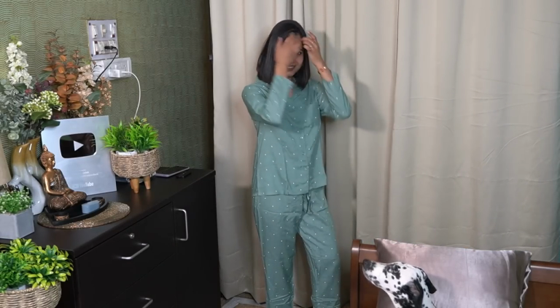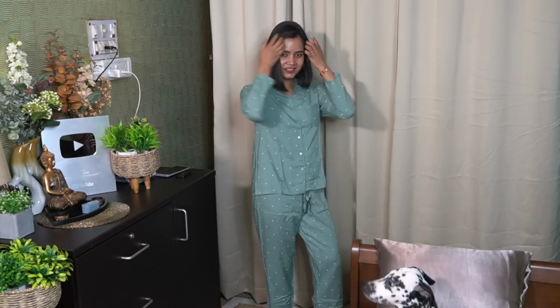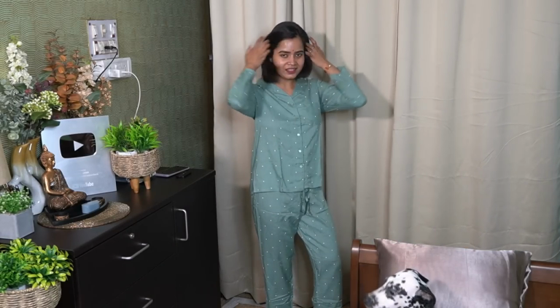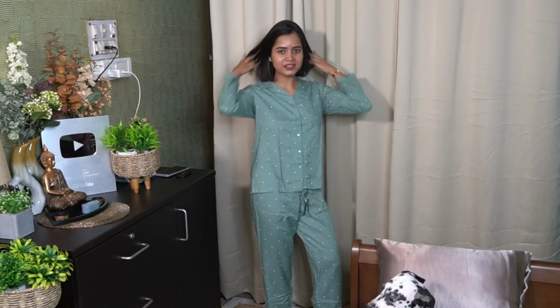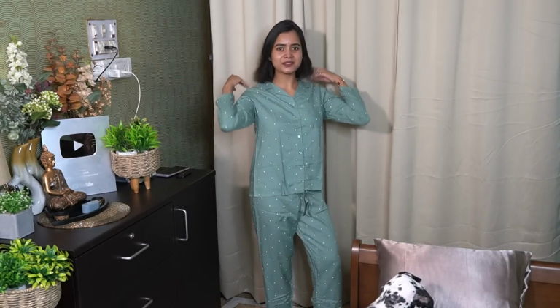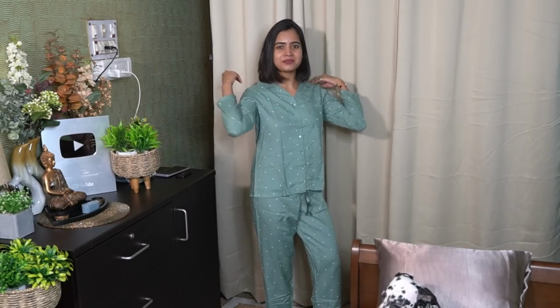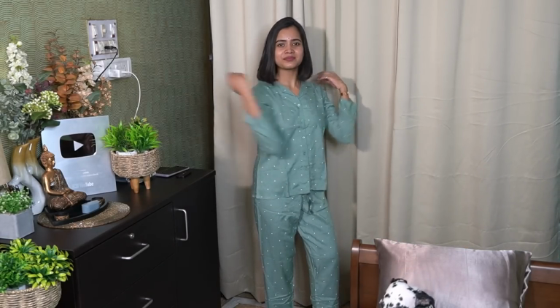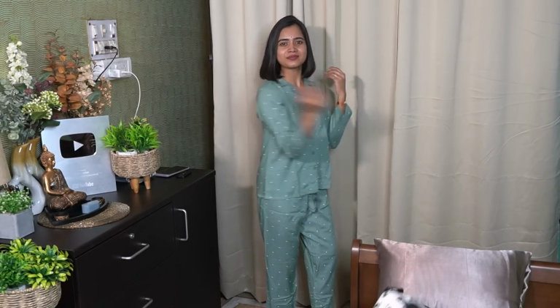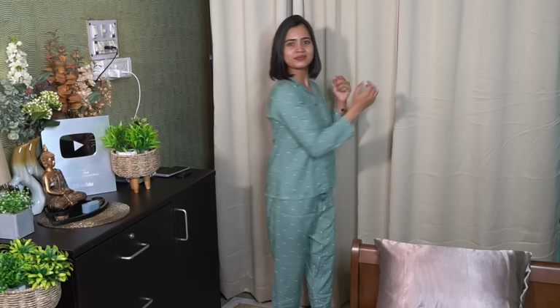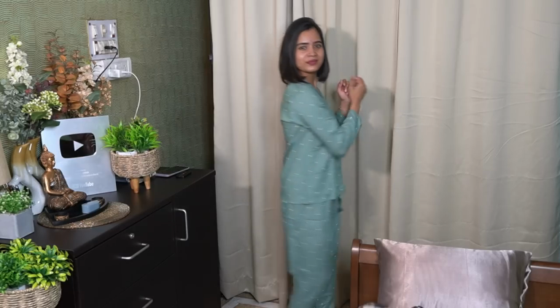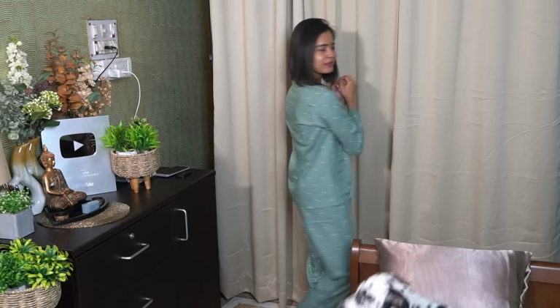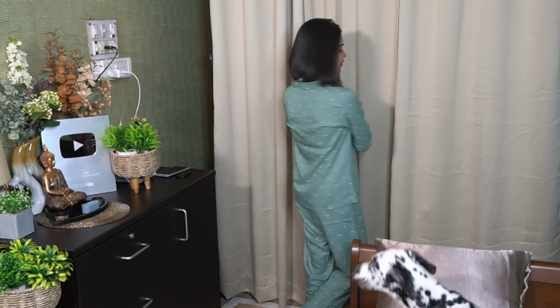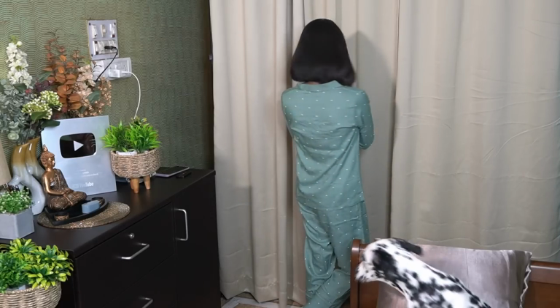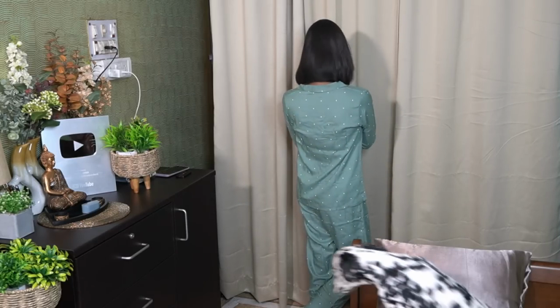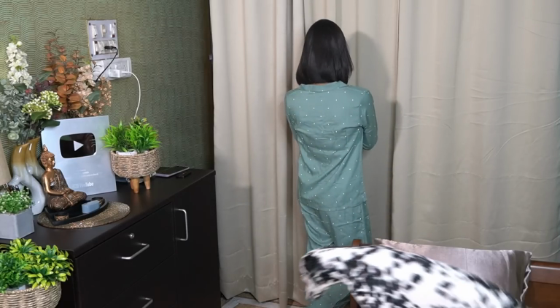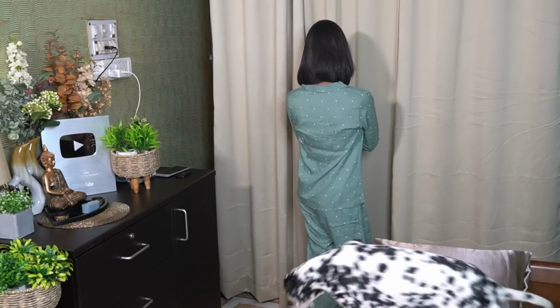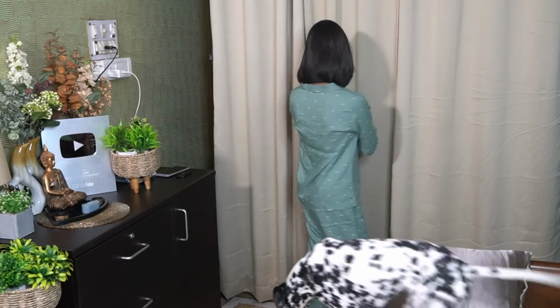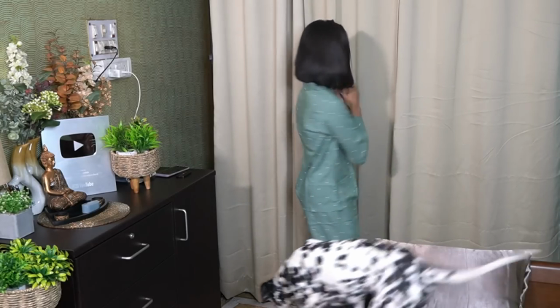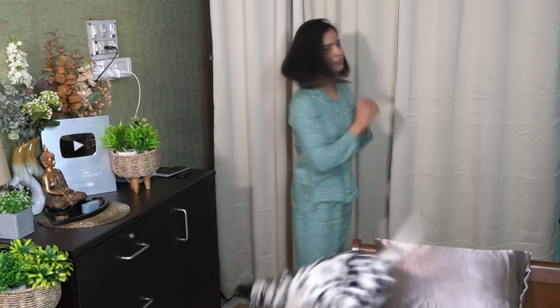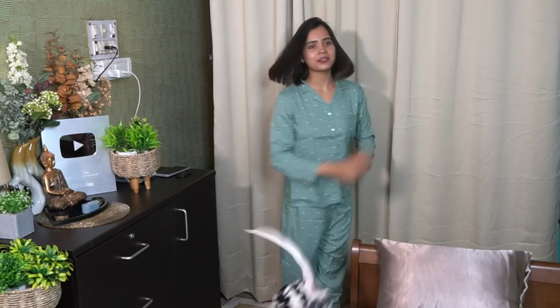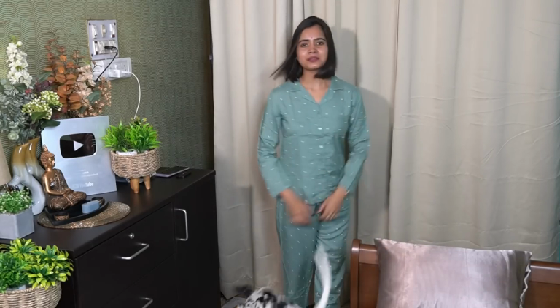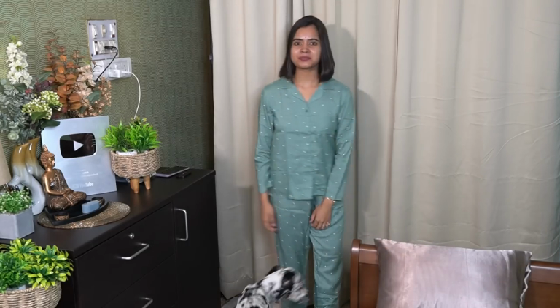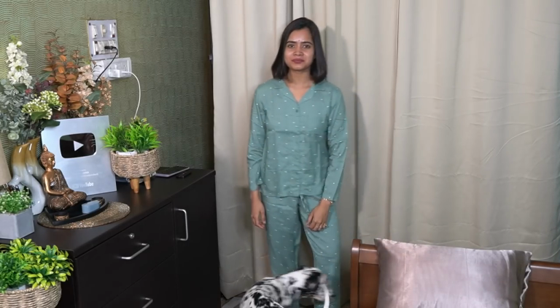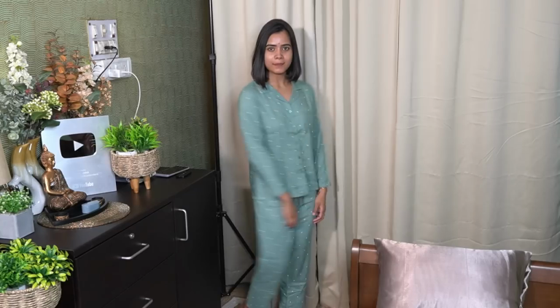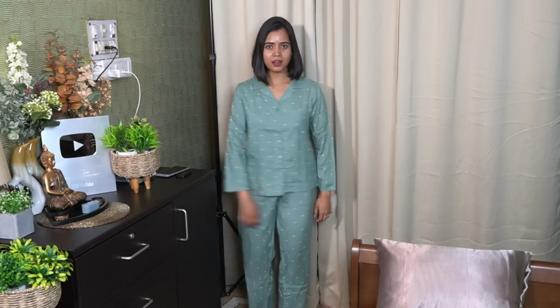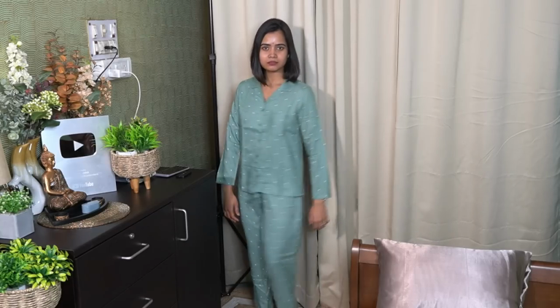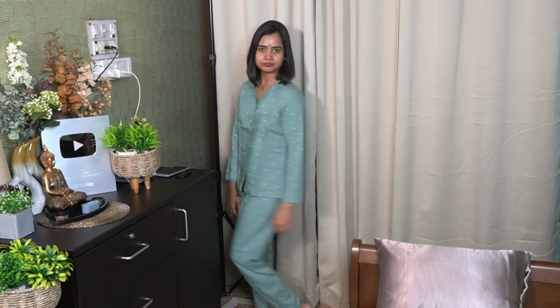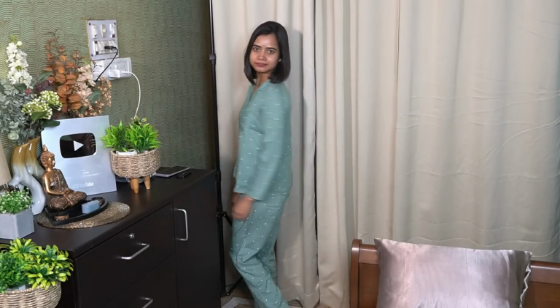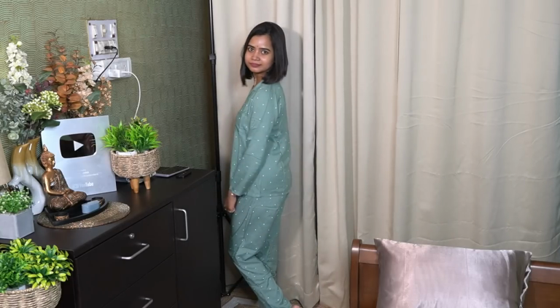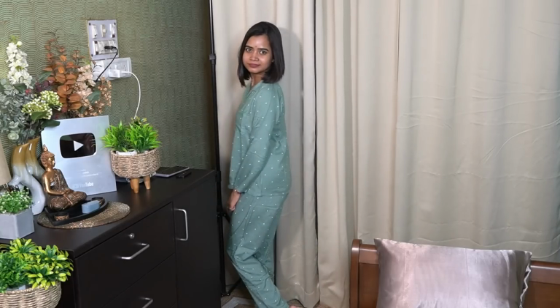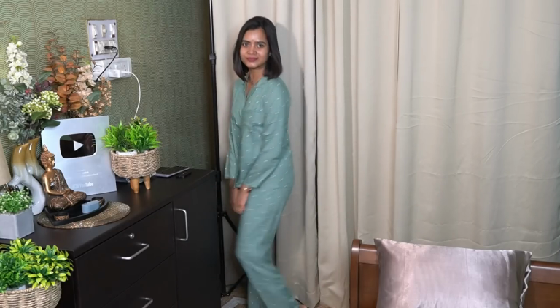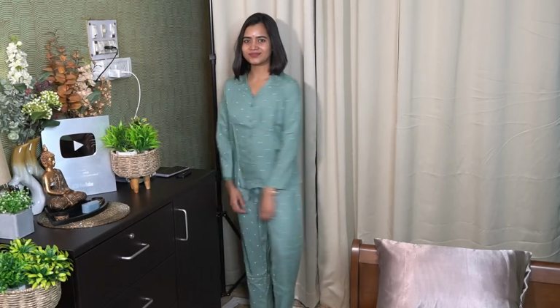Now, if you are looking for full sleeves, it is the same viscous rayon material. The price was Rs. 680.